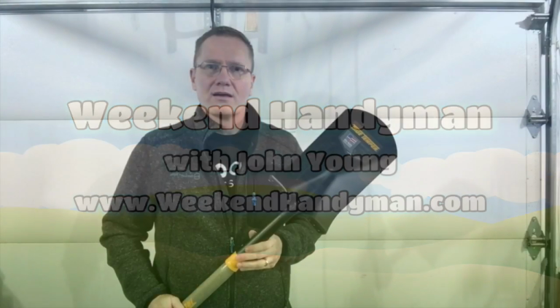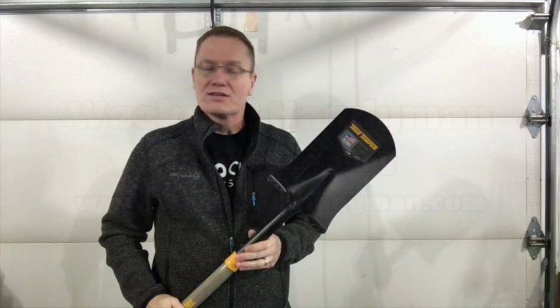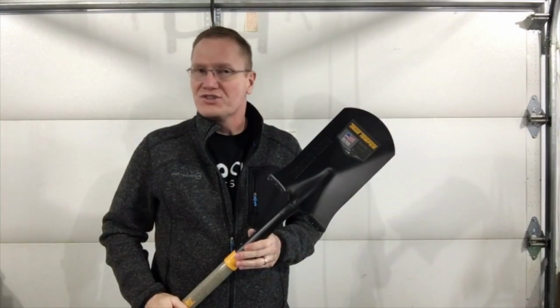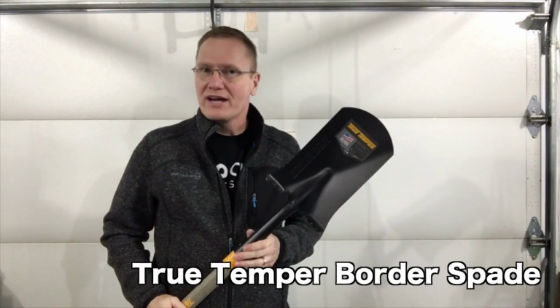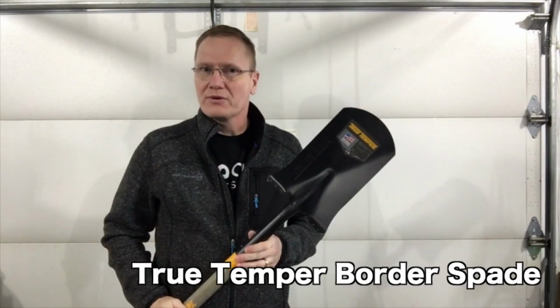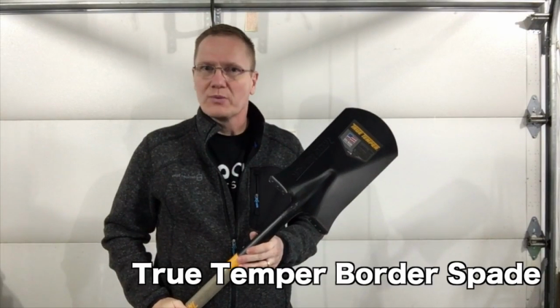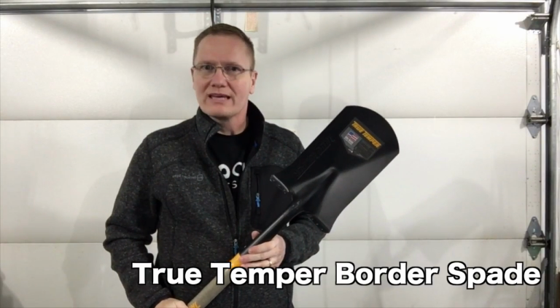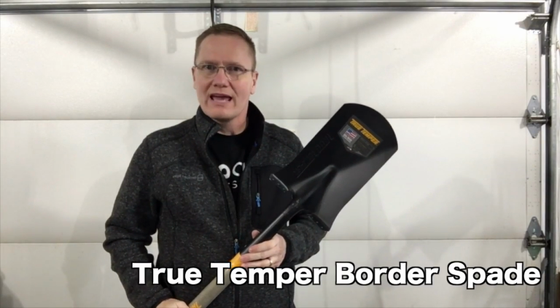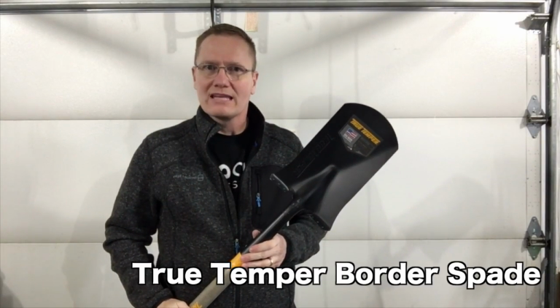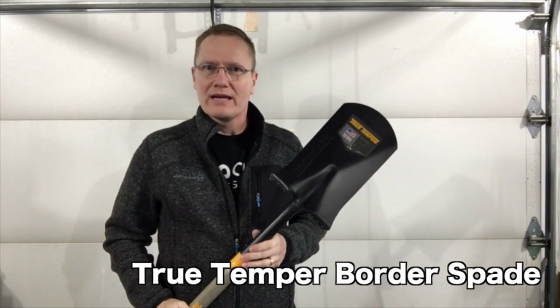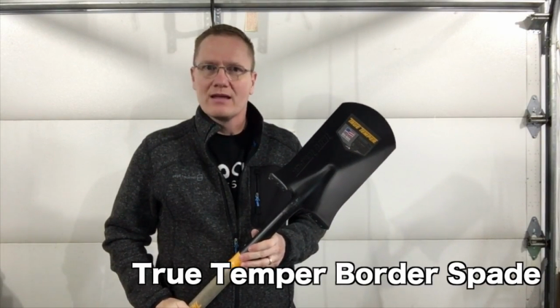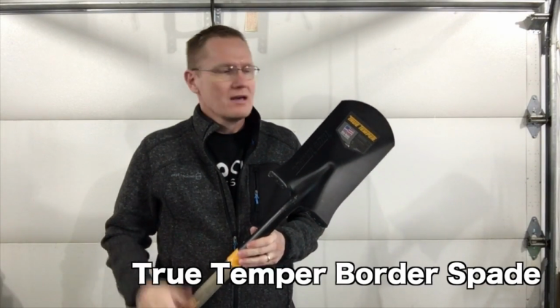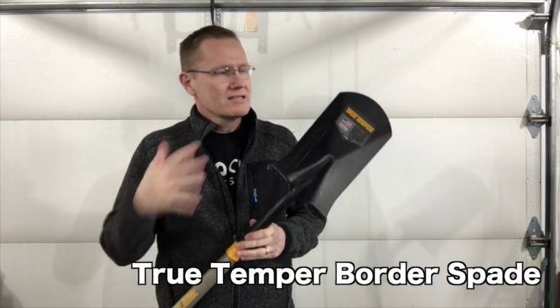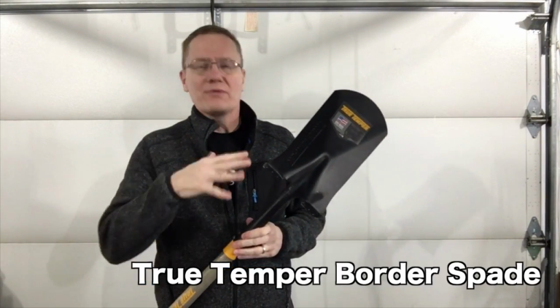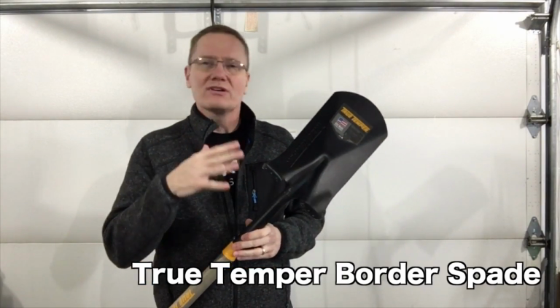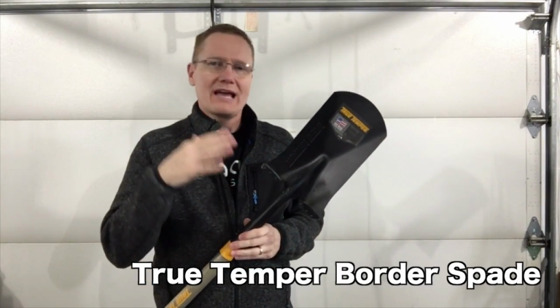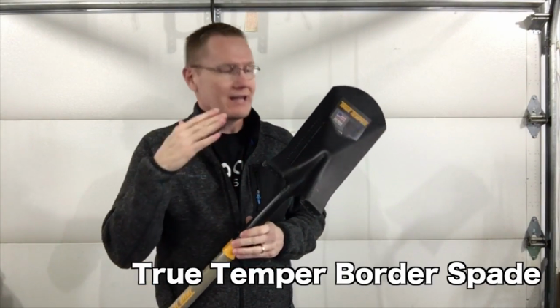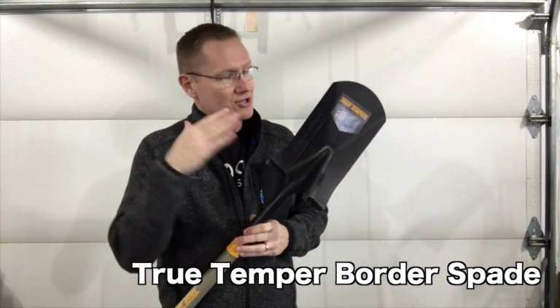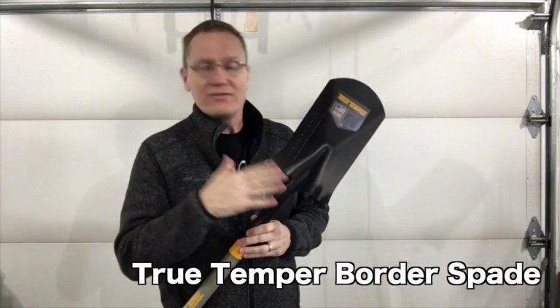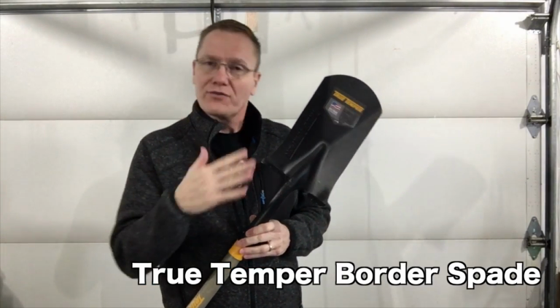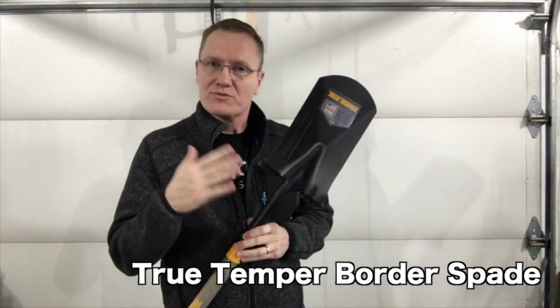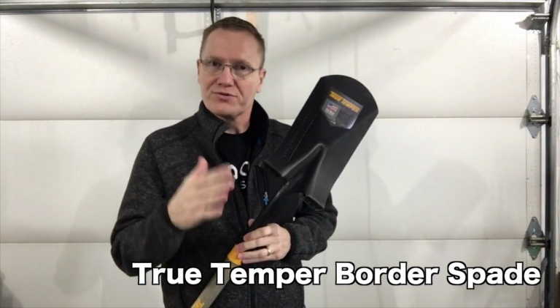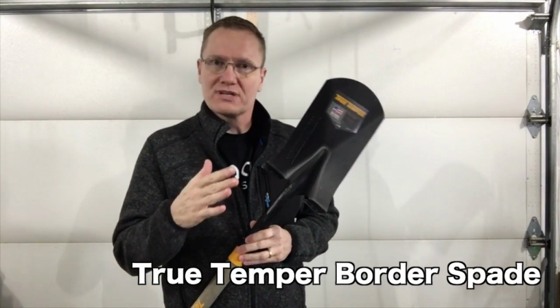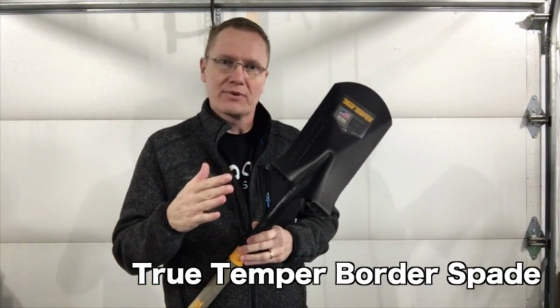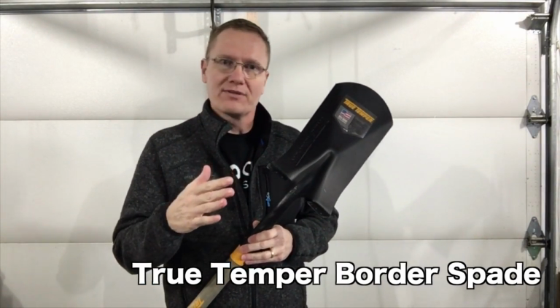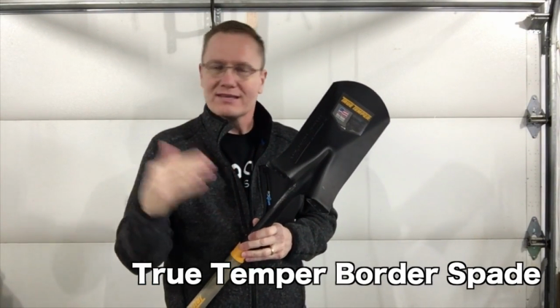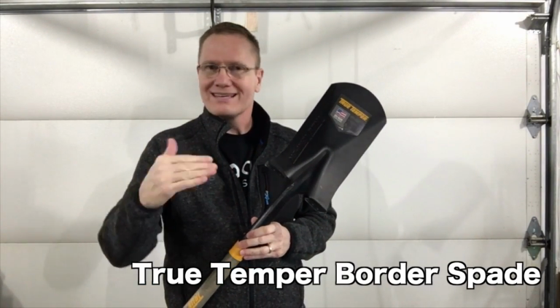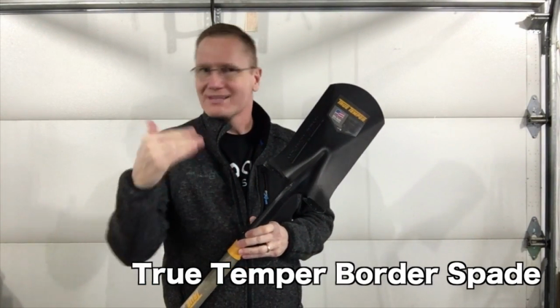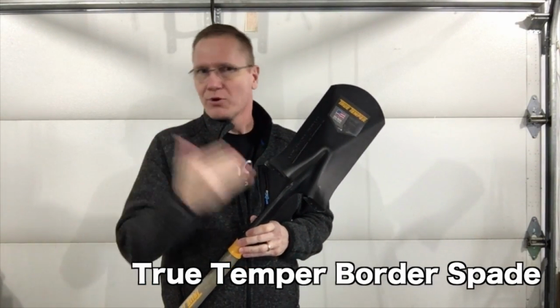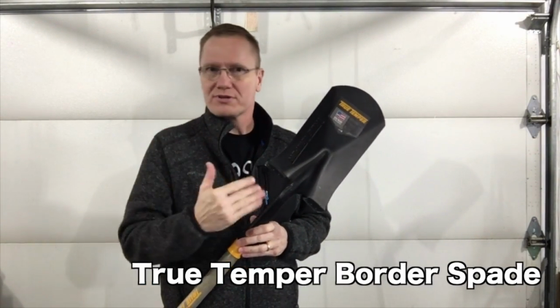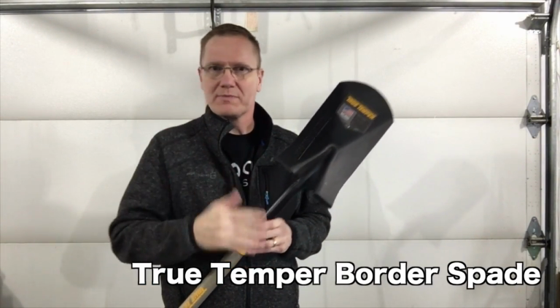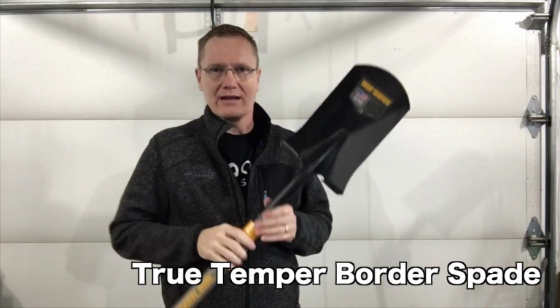This is John Young with The Weekend Handyman. Today we're looking at a shovel from True Temper. This is the Border Spade.